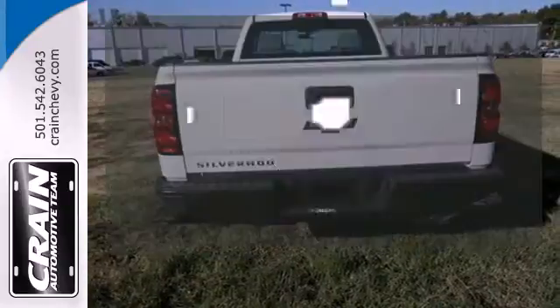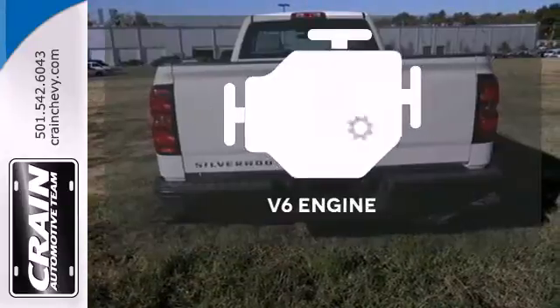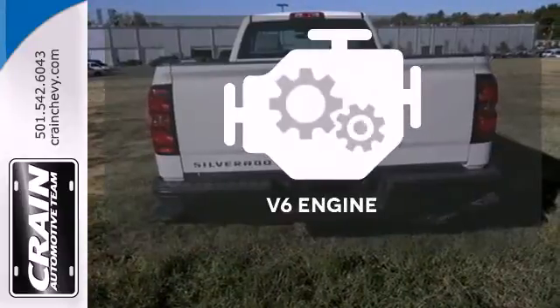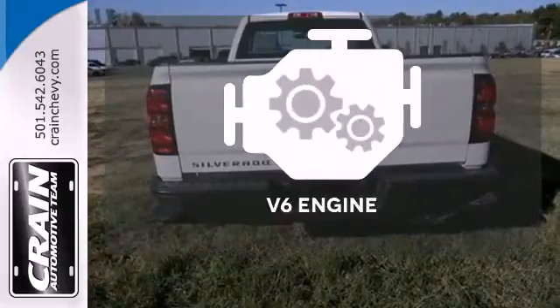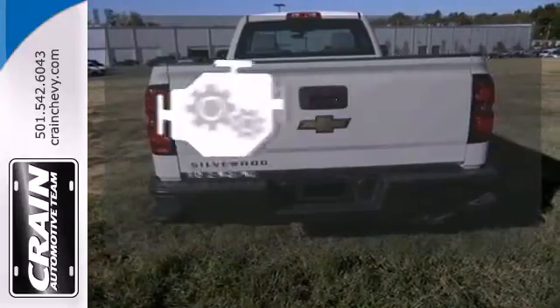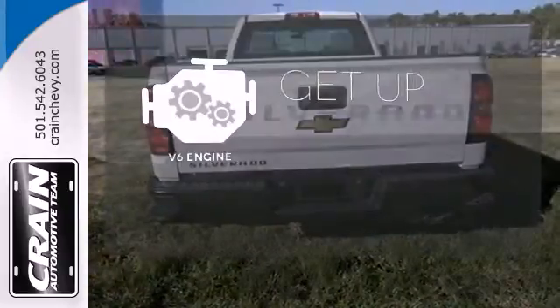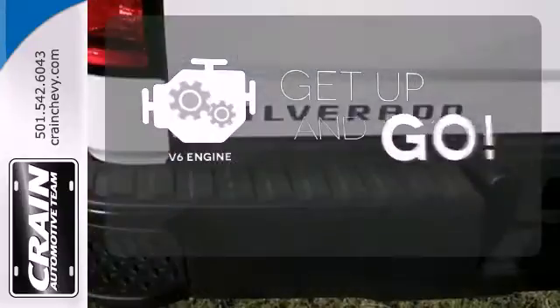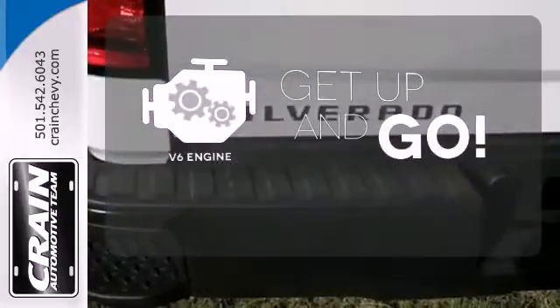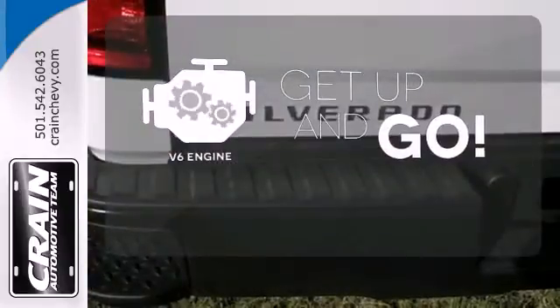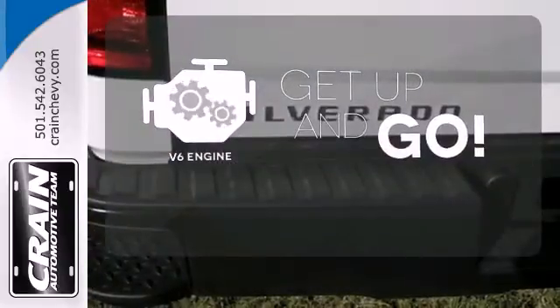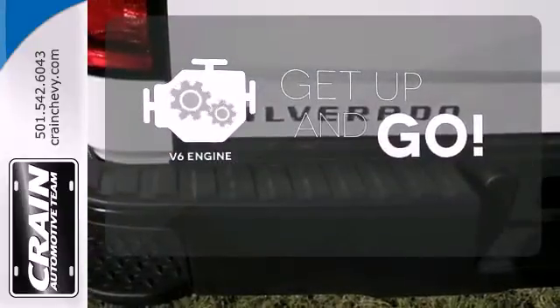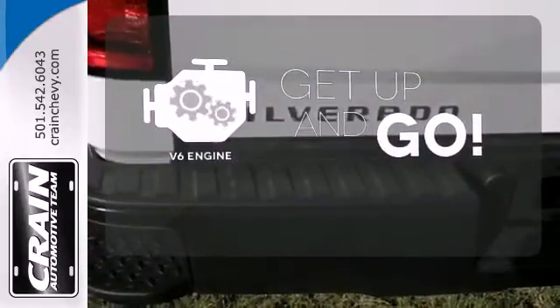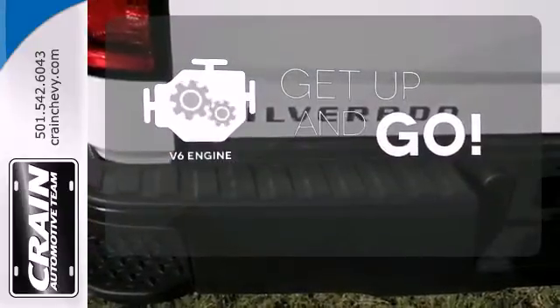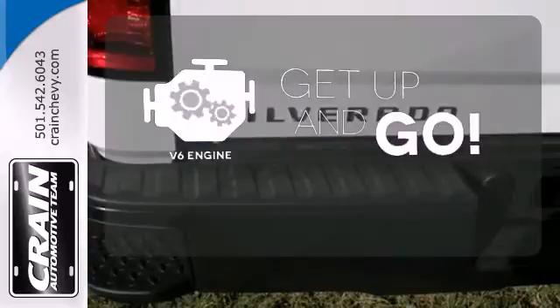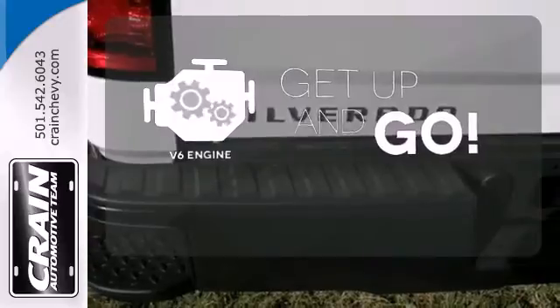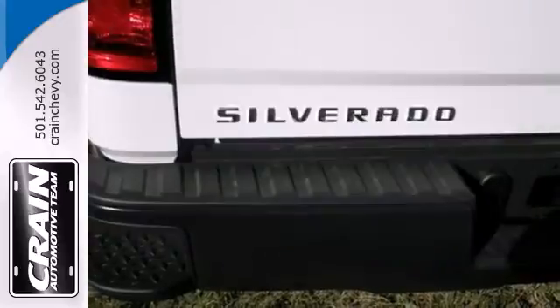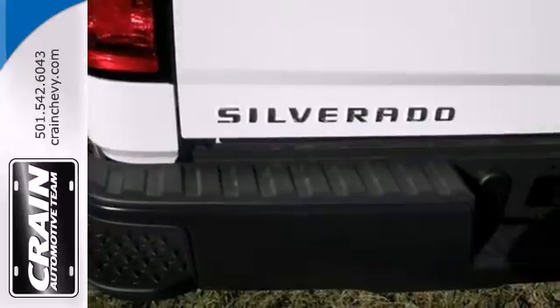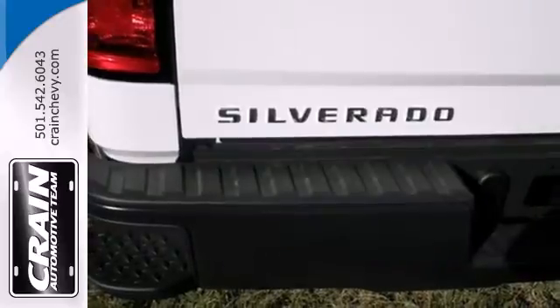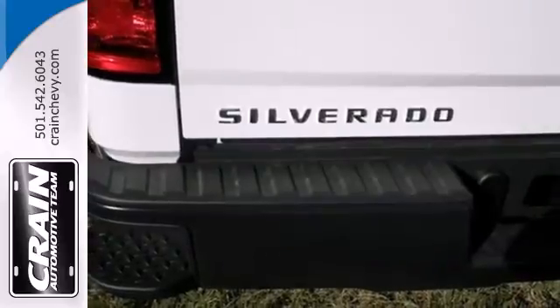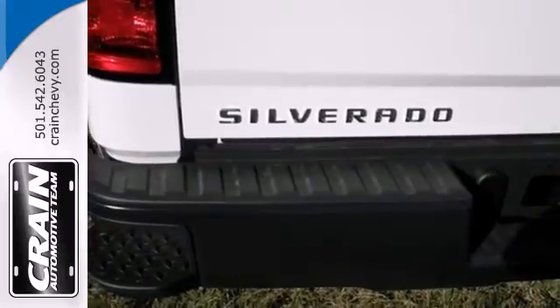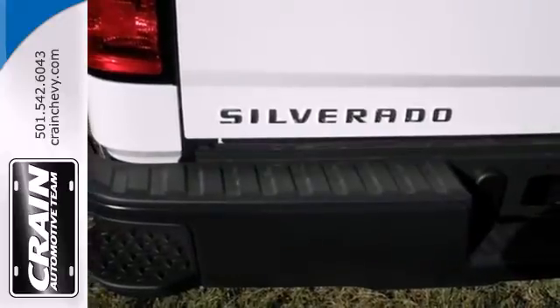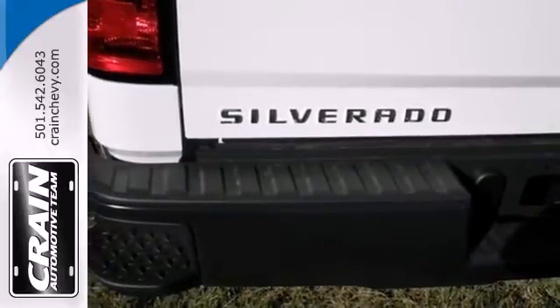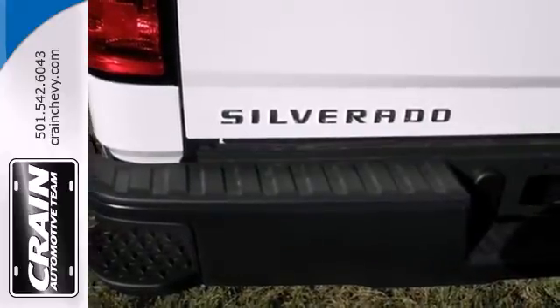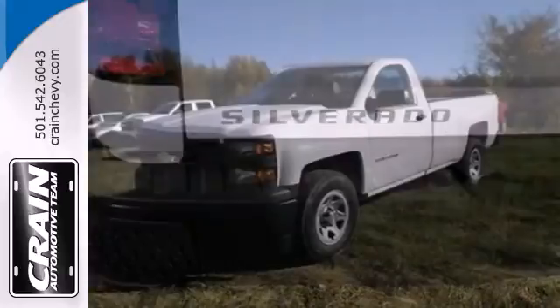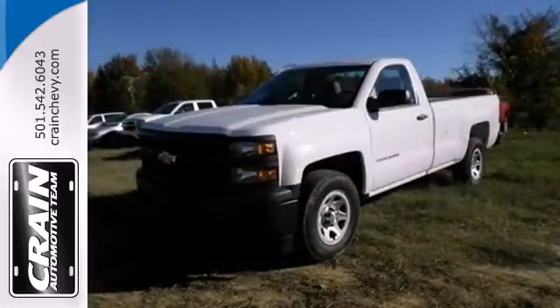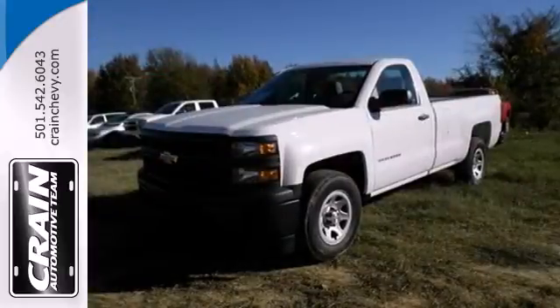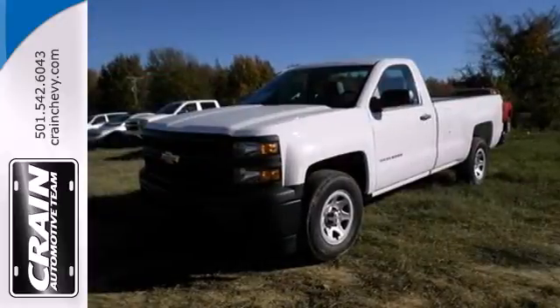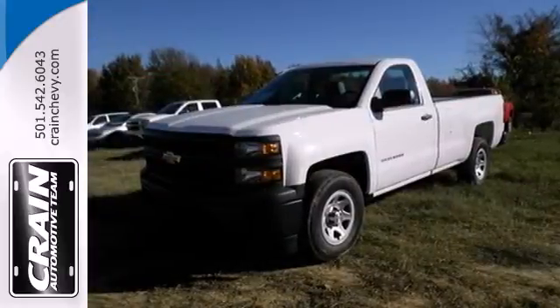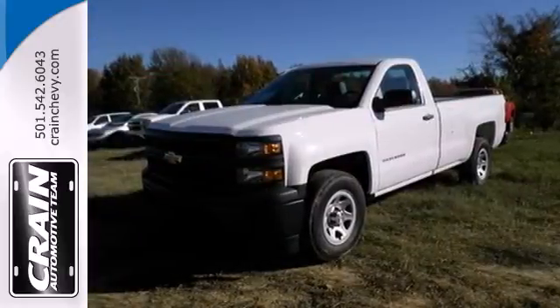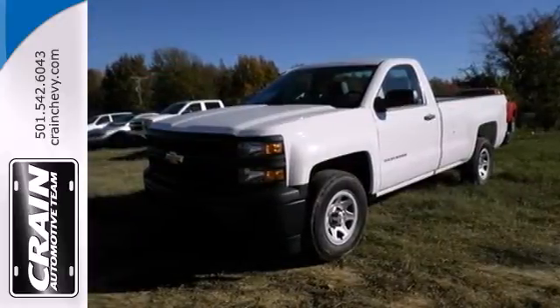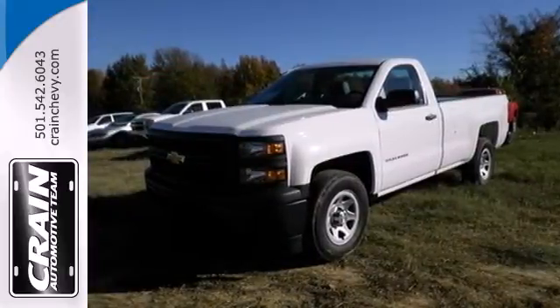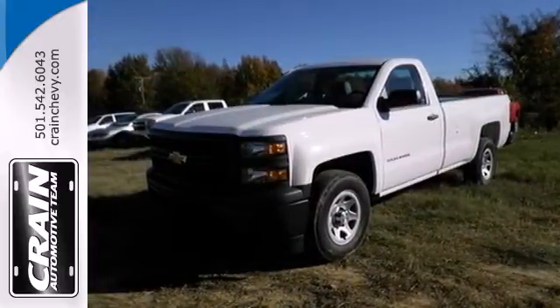The V6 engine provides the power you need. It'll help you get the job done time and time again. Check it out today.